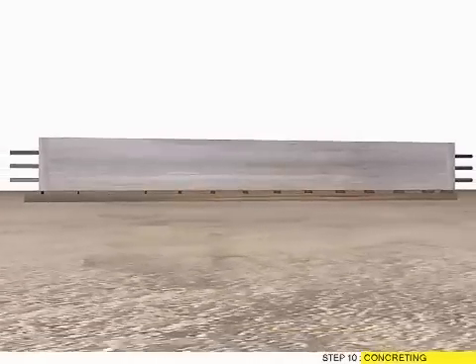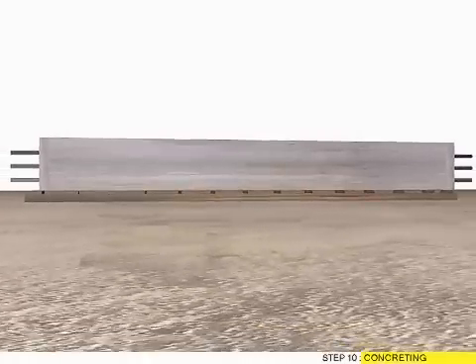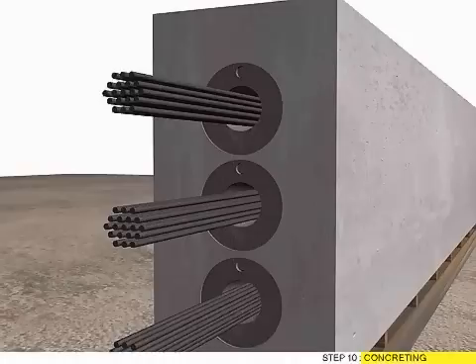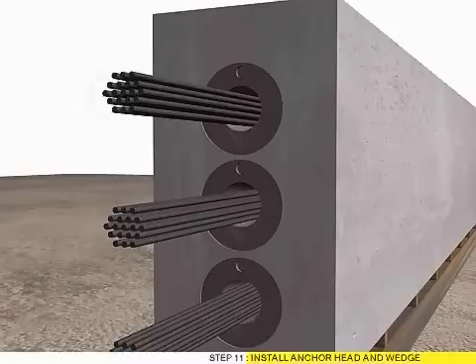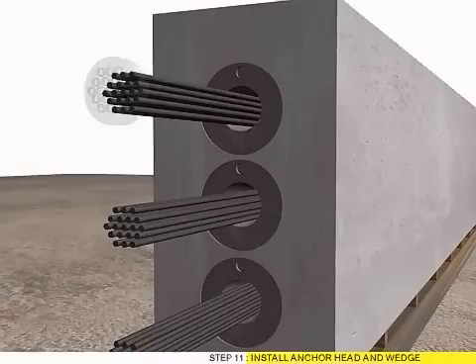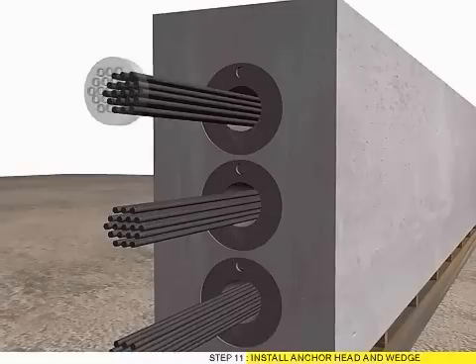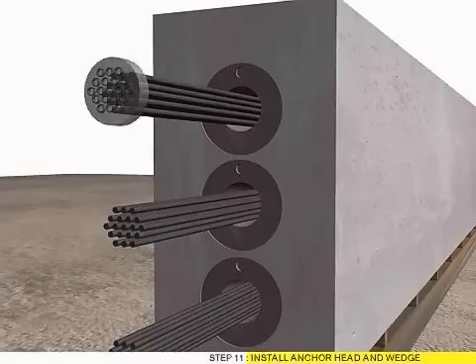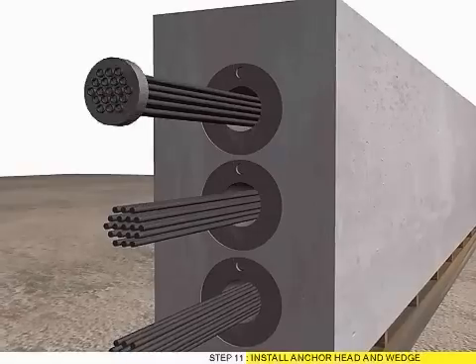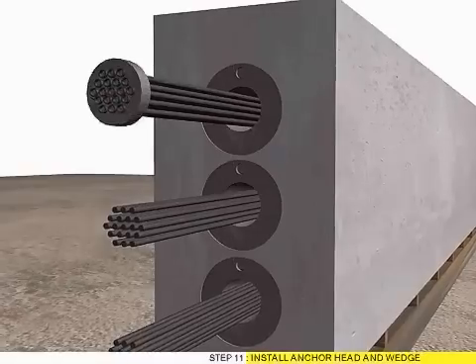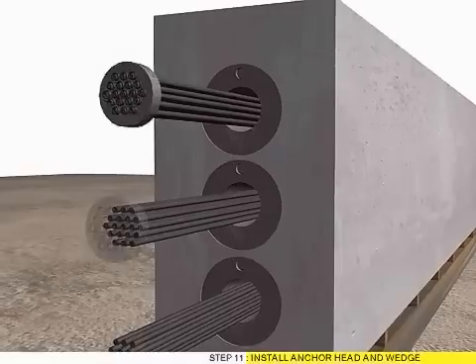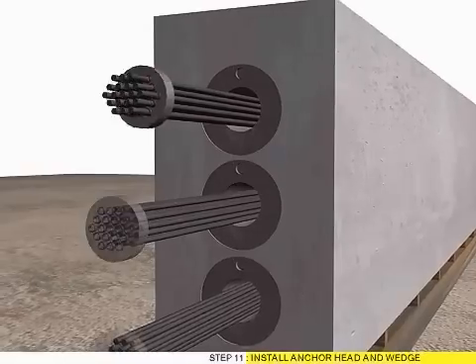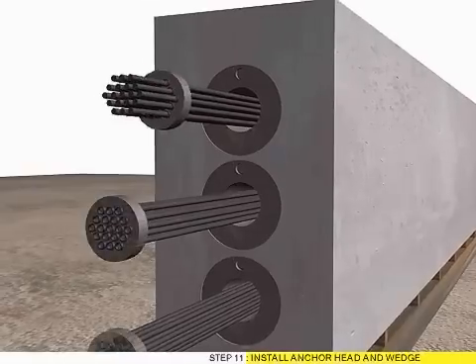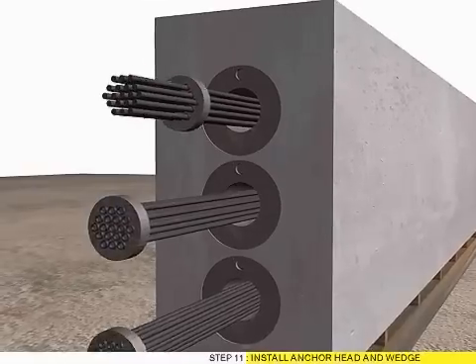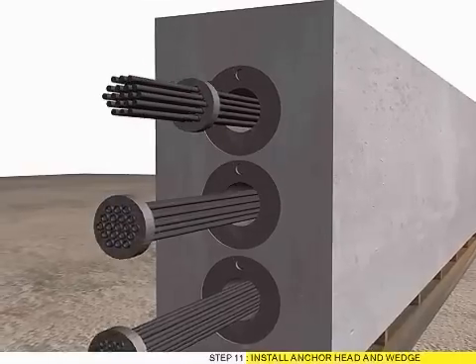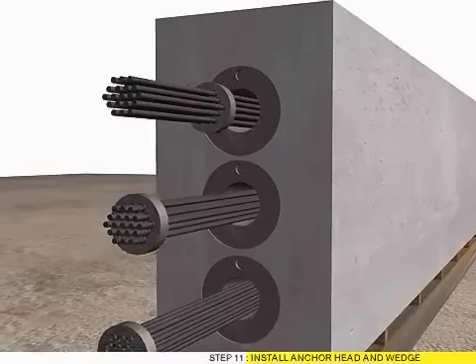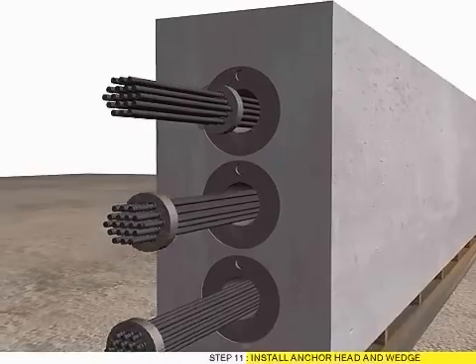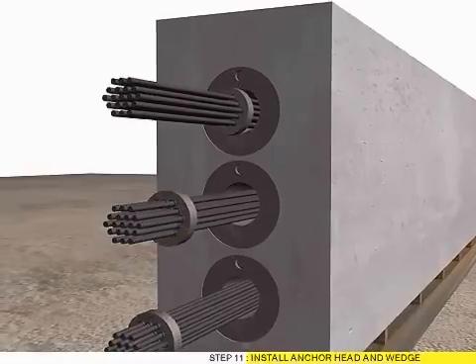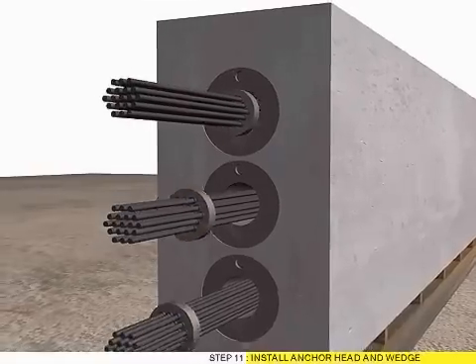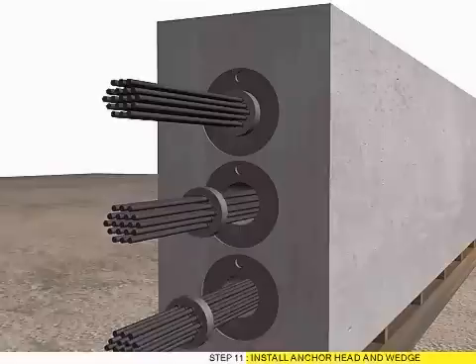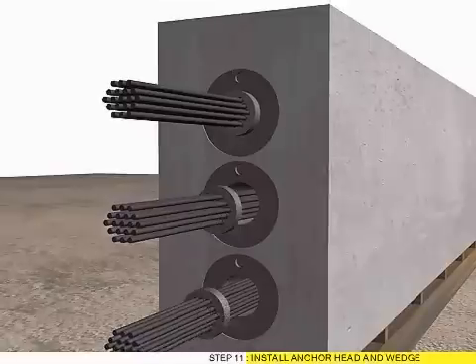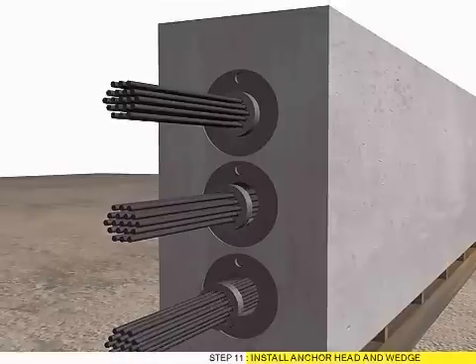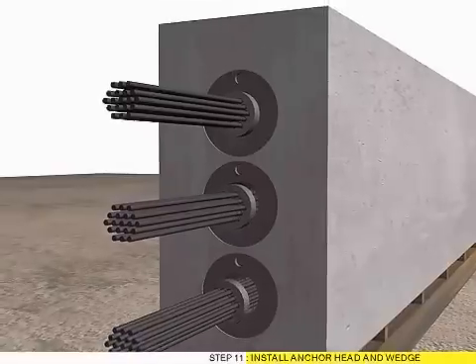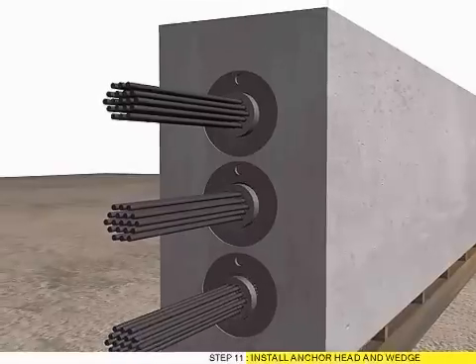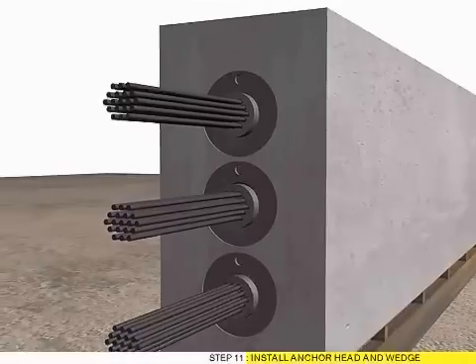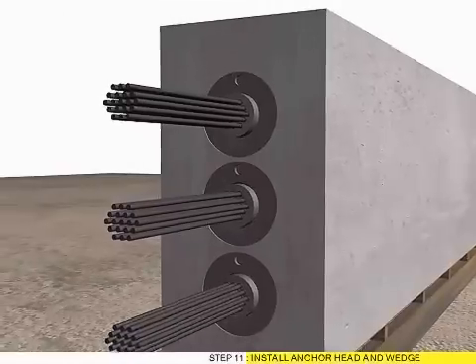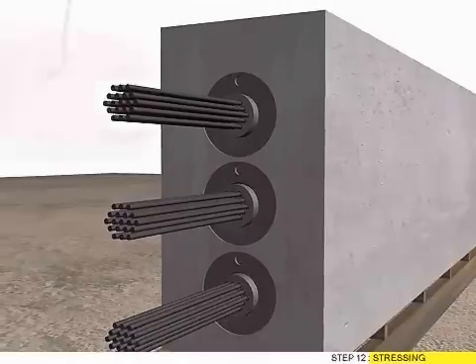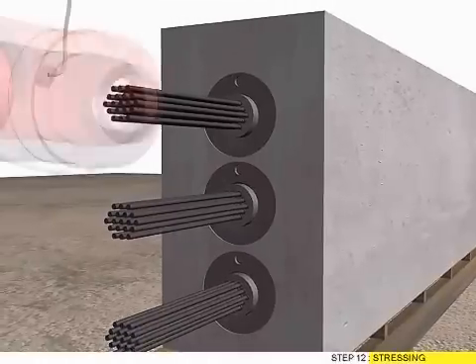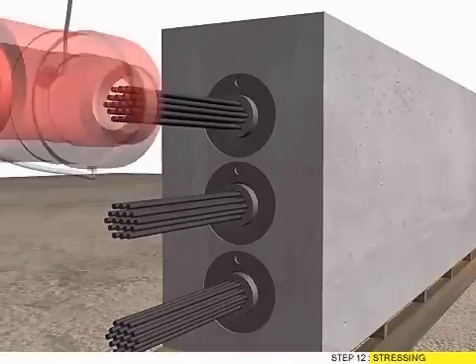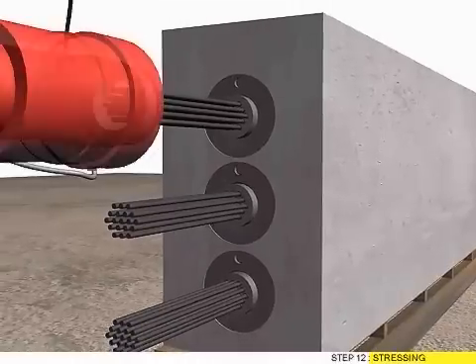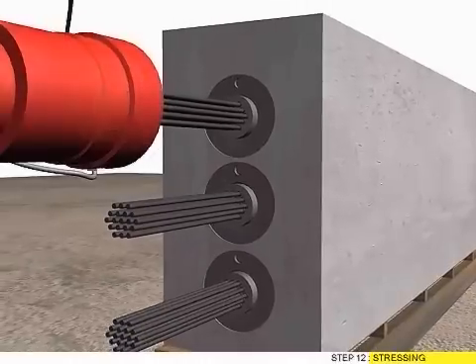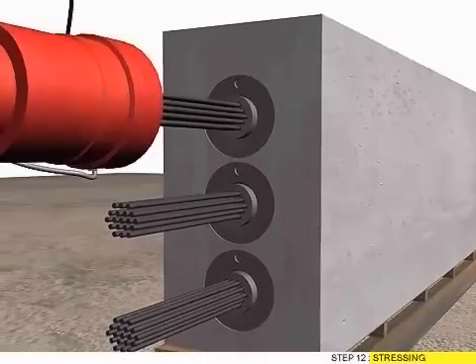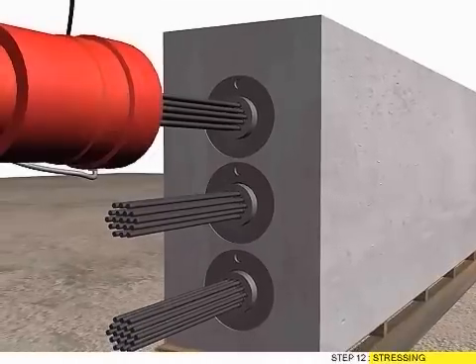Step 11: Install Anchor Head and Weight. Step 12: Stressing.